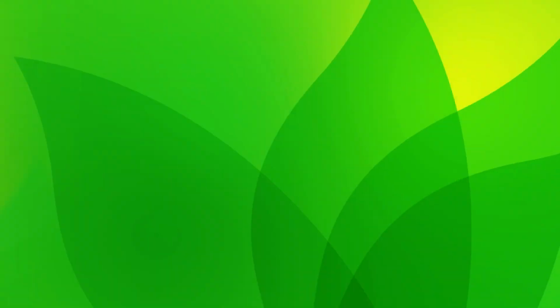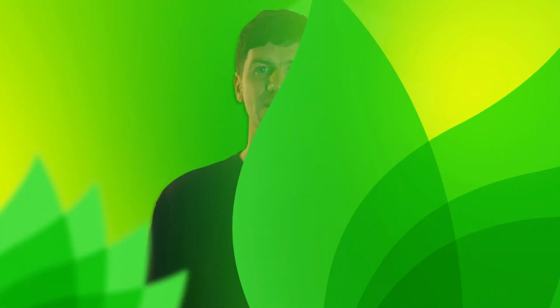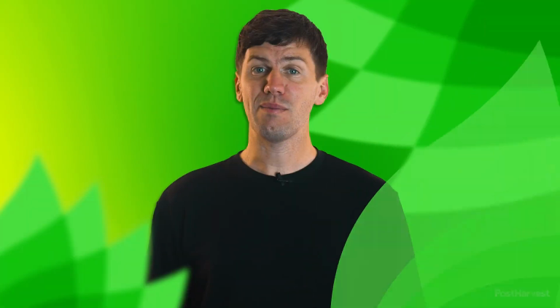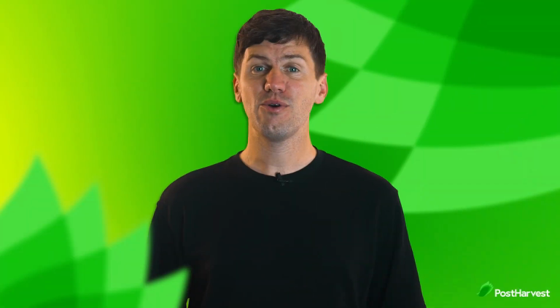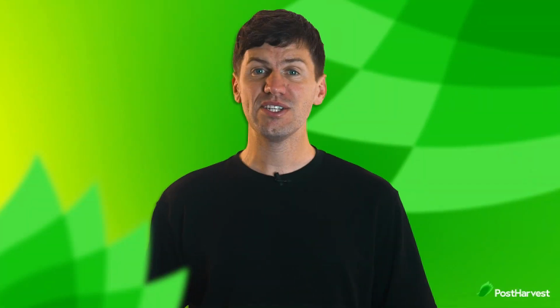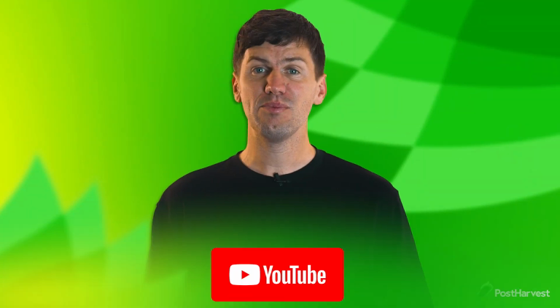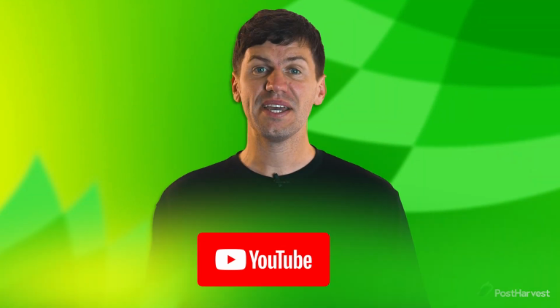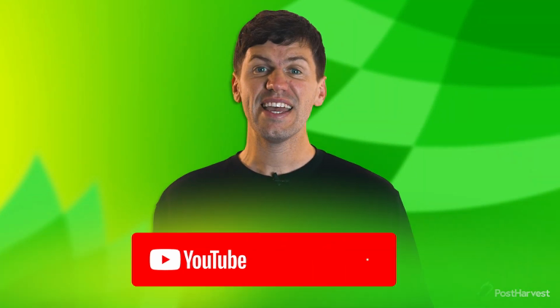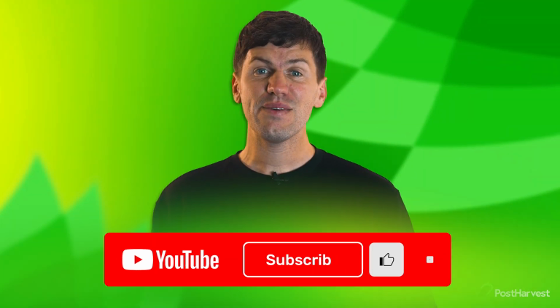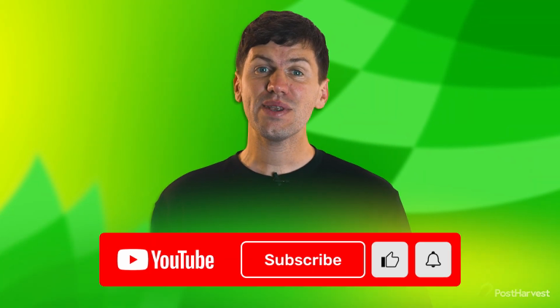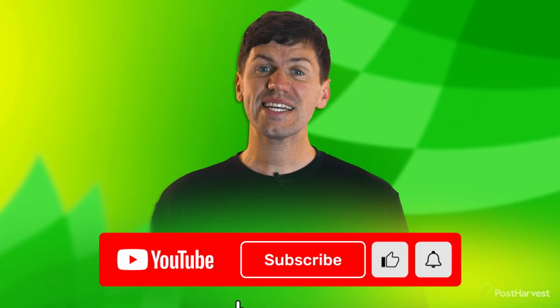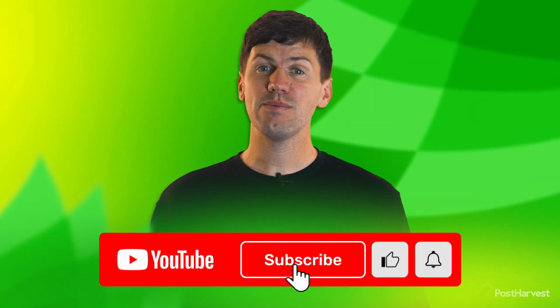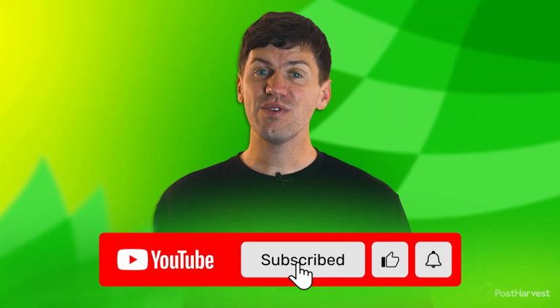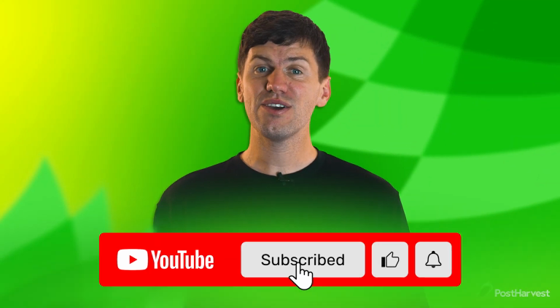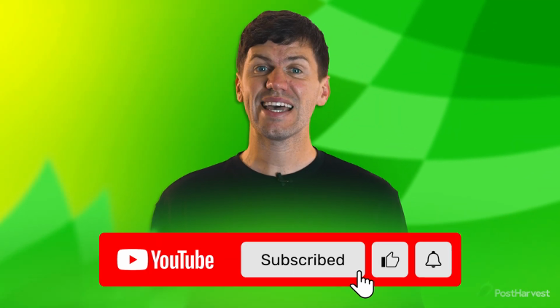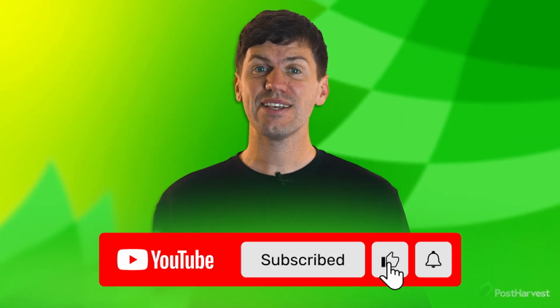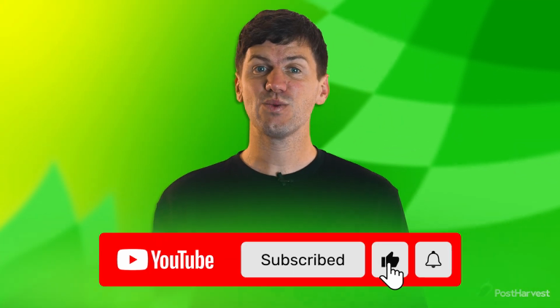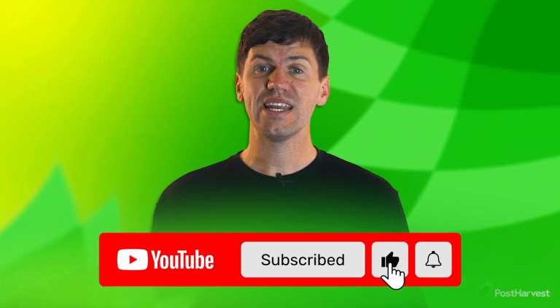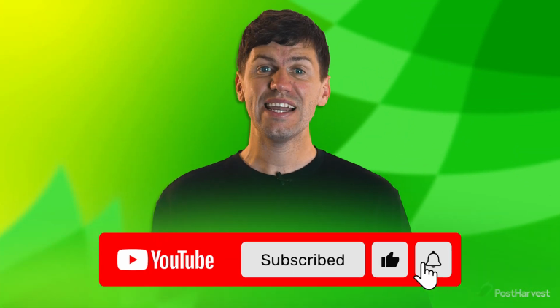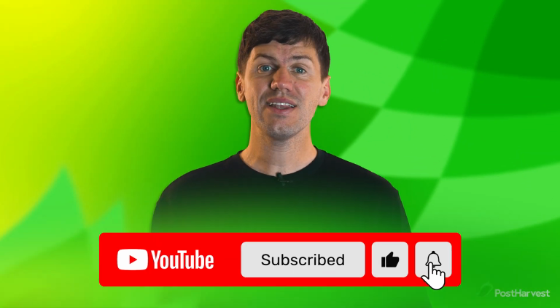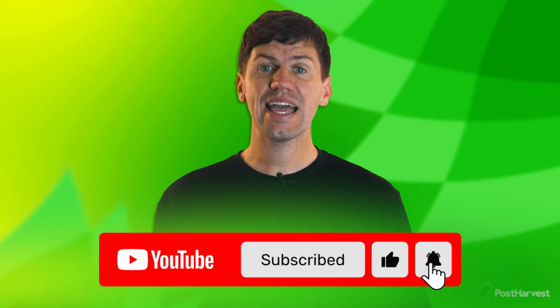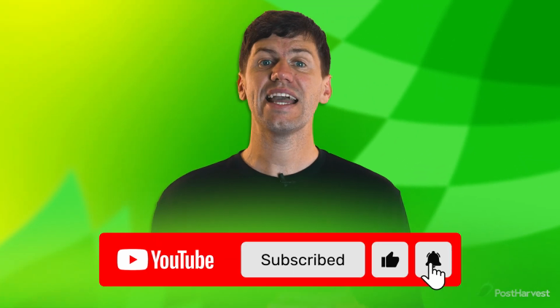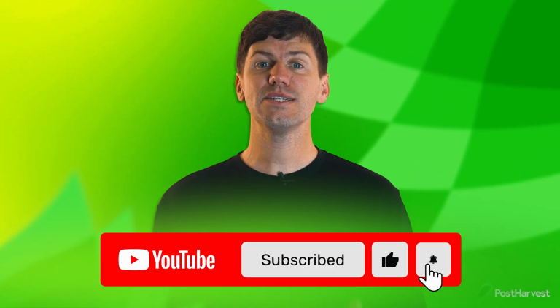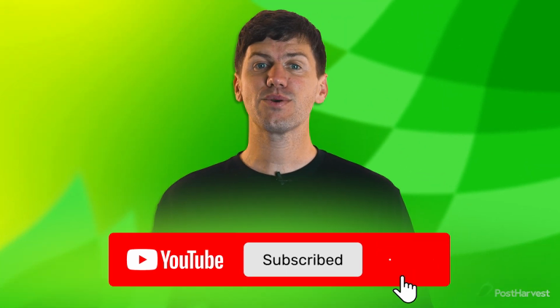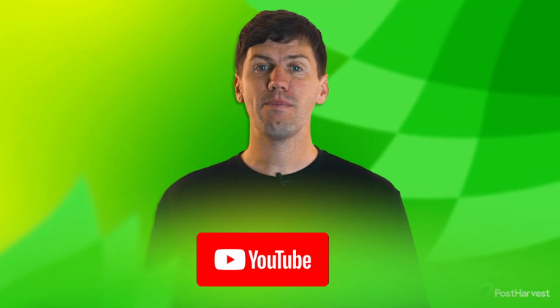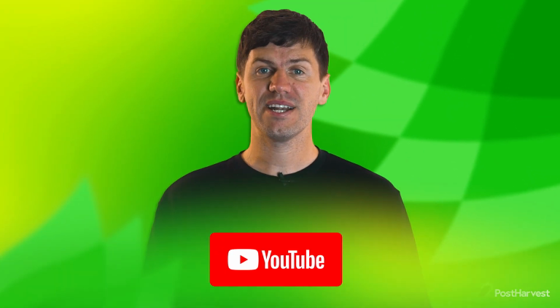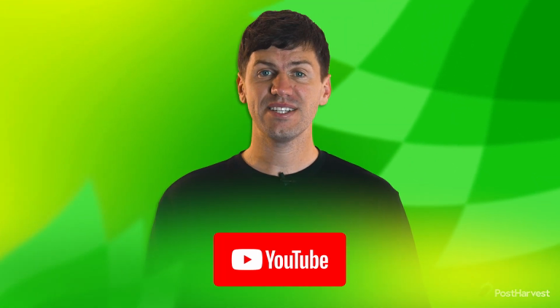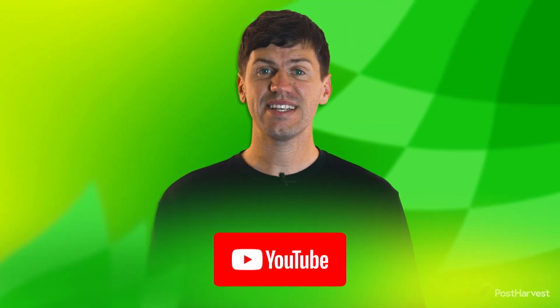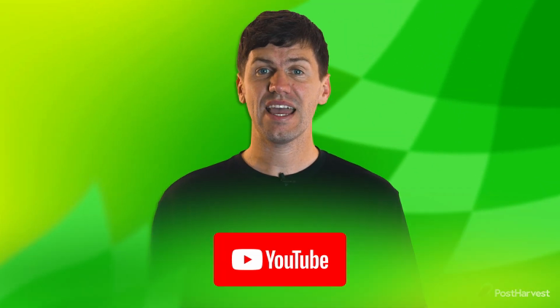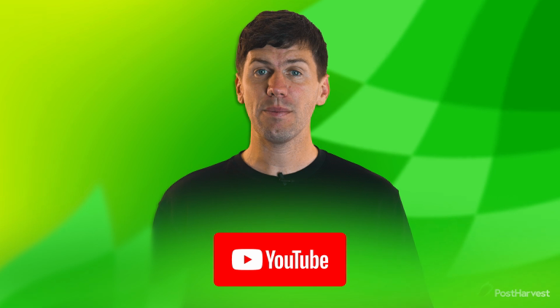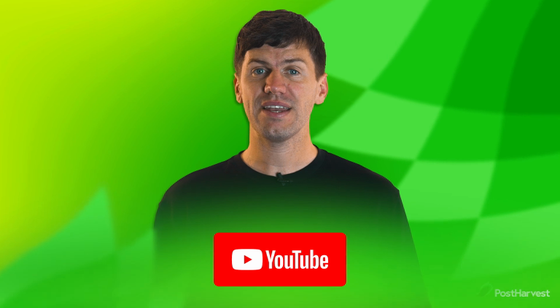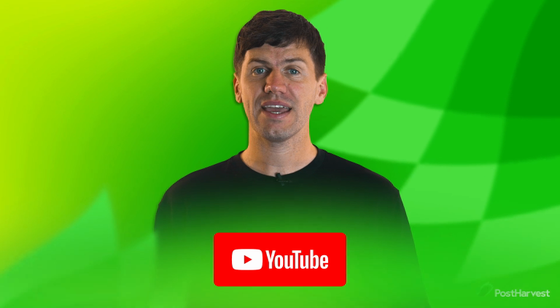But before we jump in, if you'd like to see more videos like this one, hit the like and subscribe buttons to stay up to date.